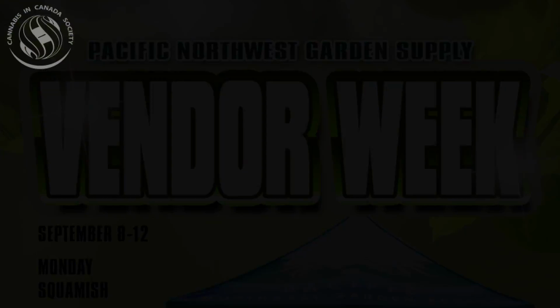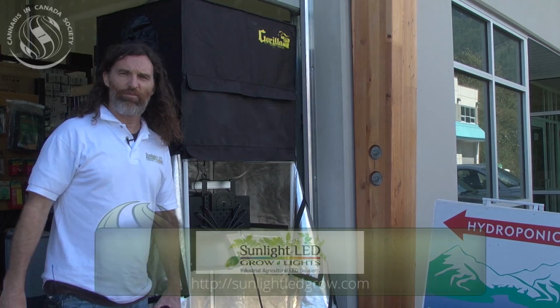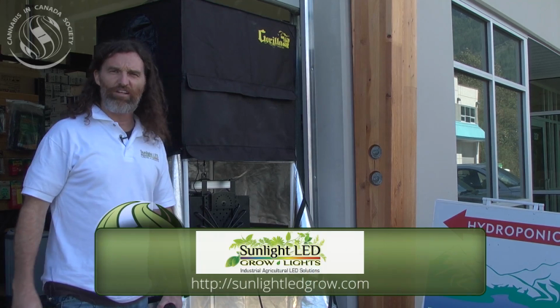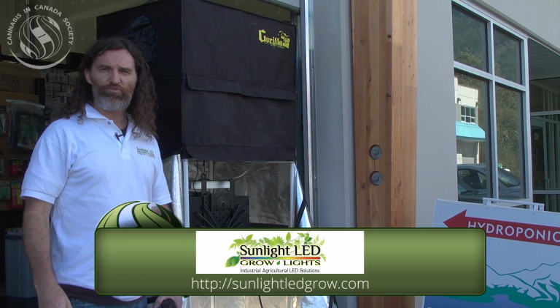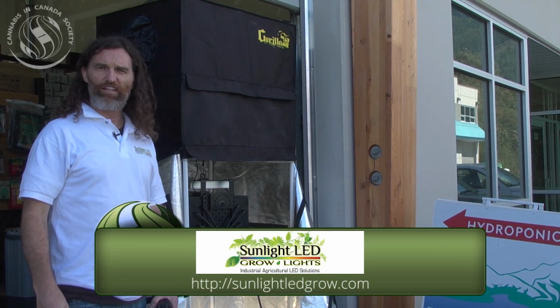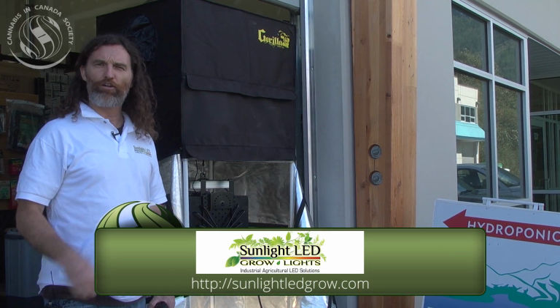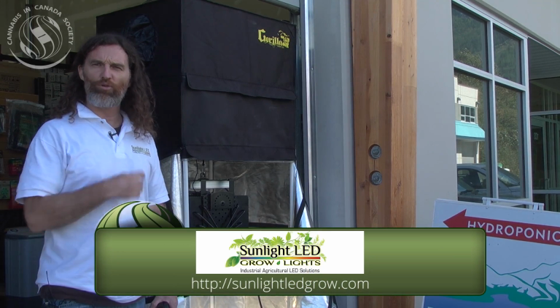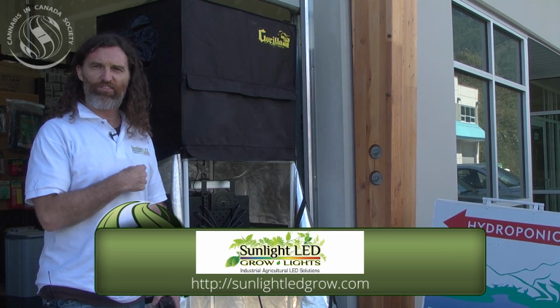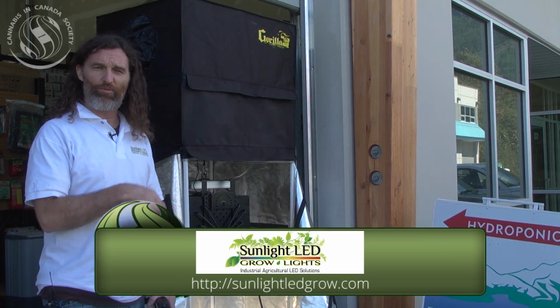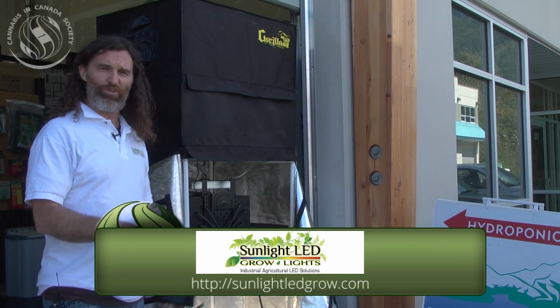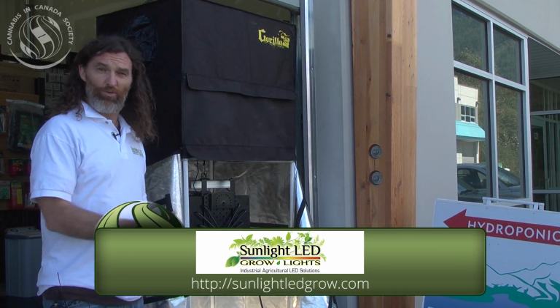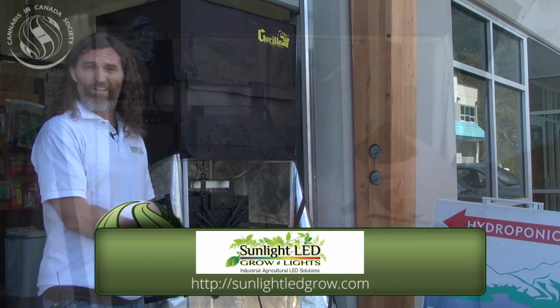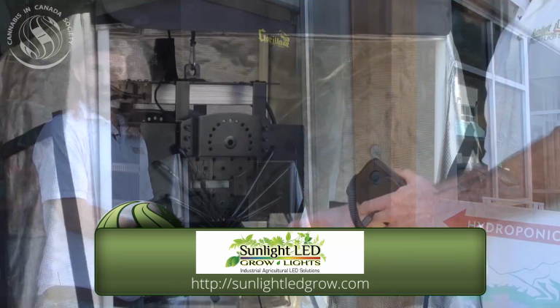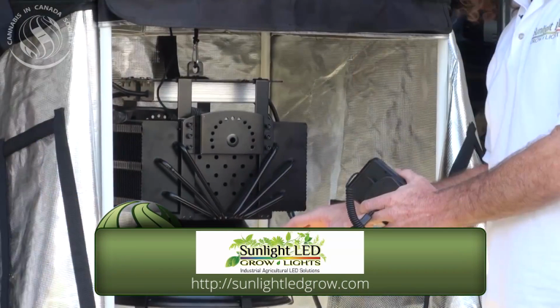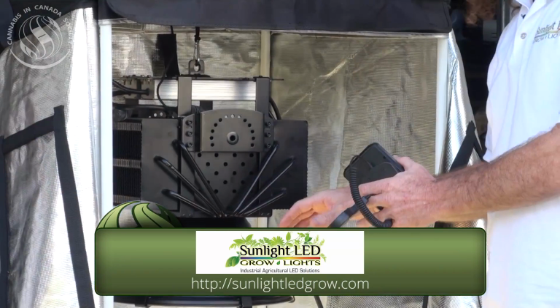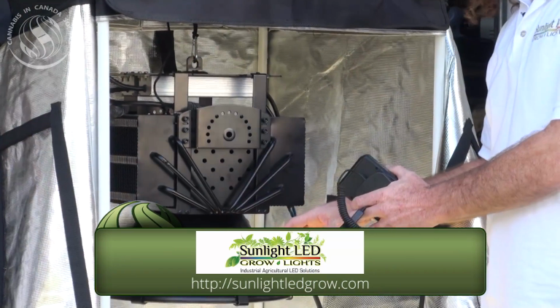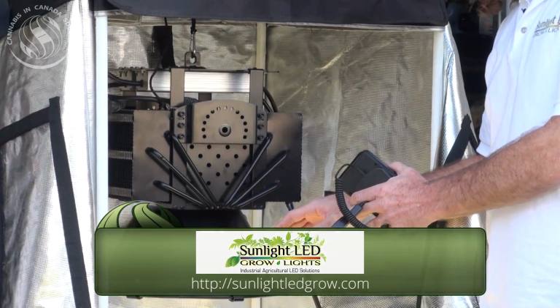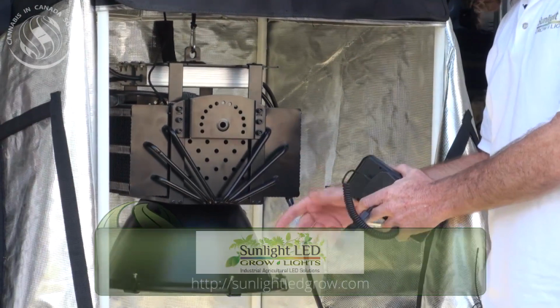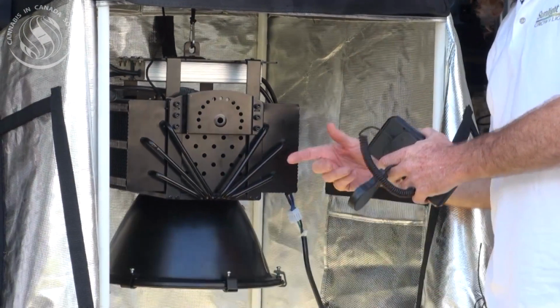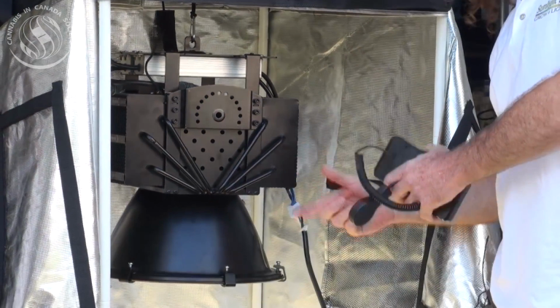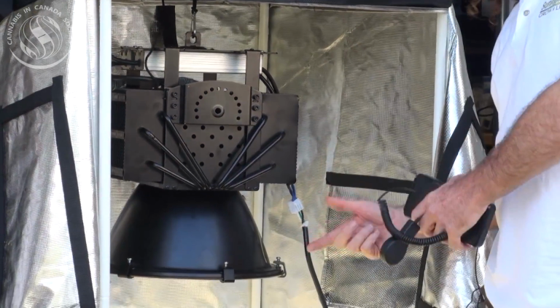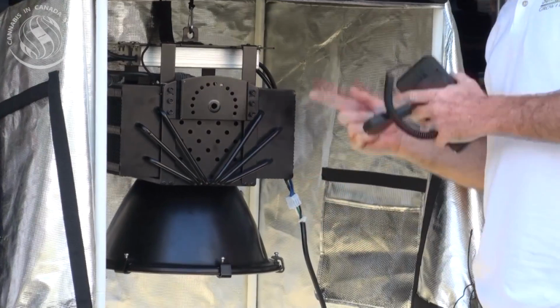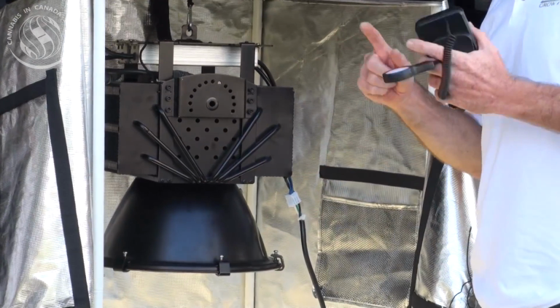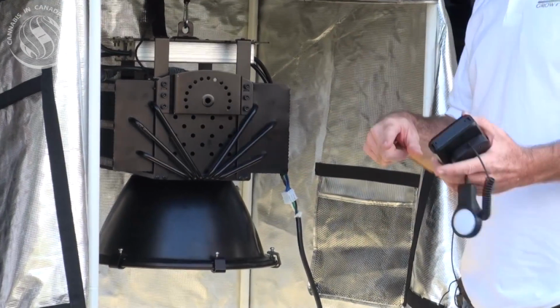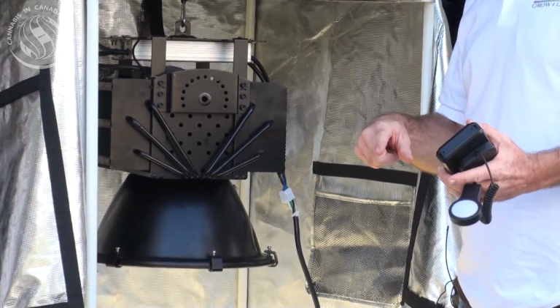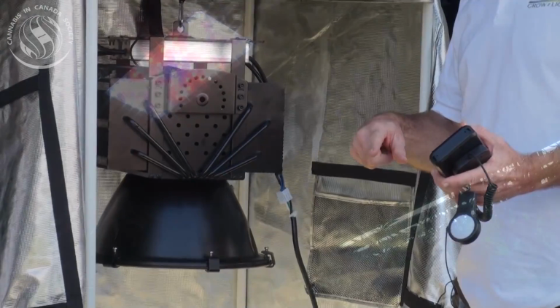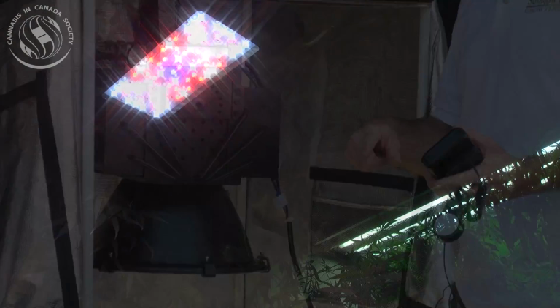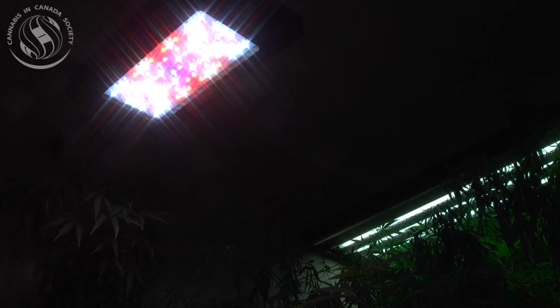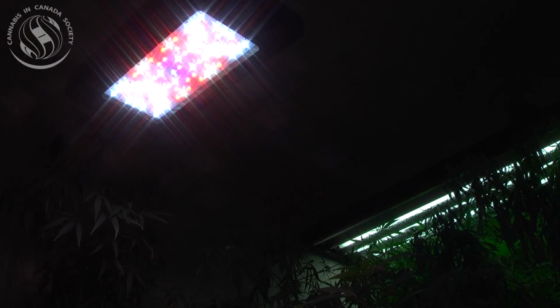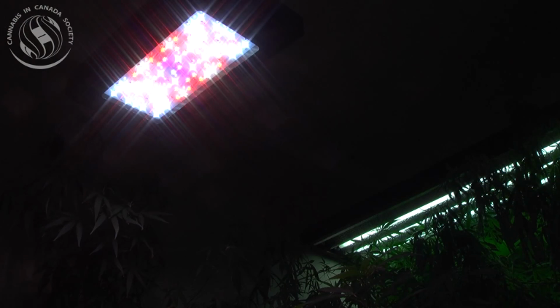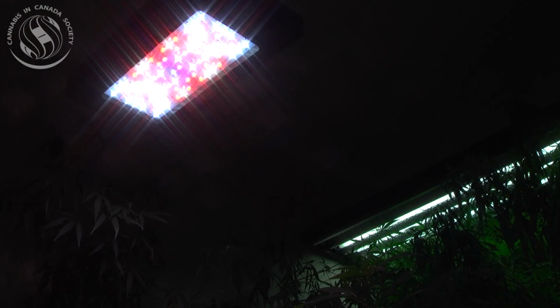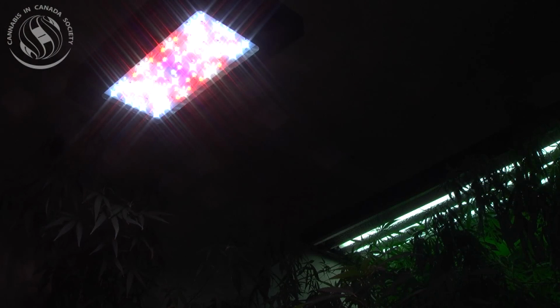Hi, I'm Brendan from Sunlight LED Grow Lights, and I want to show you a new LED. In the past, people had LEDs with blue and red lights — small, kind of like kids' toys.